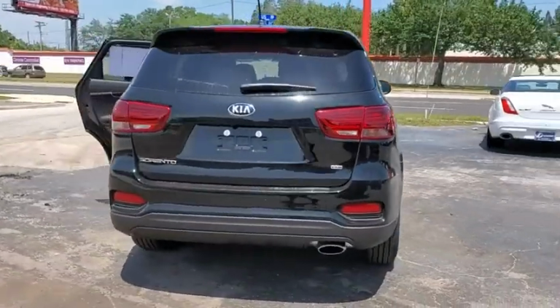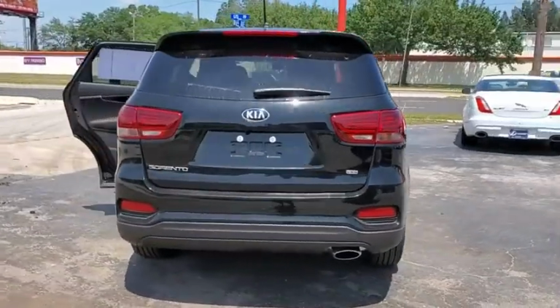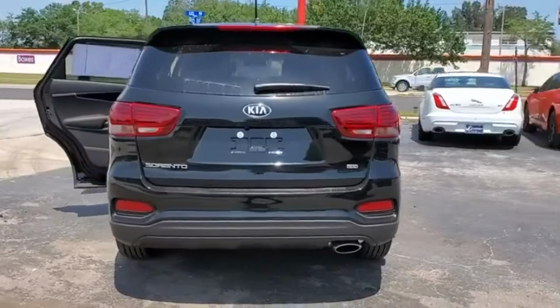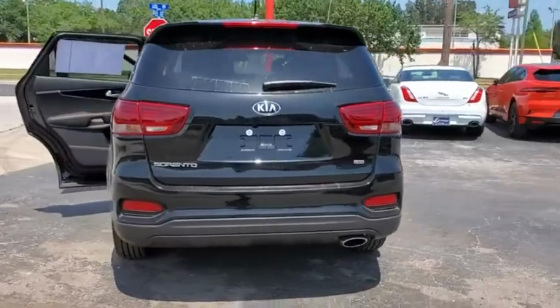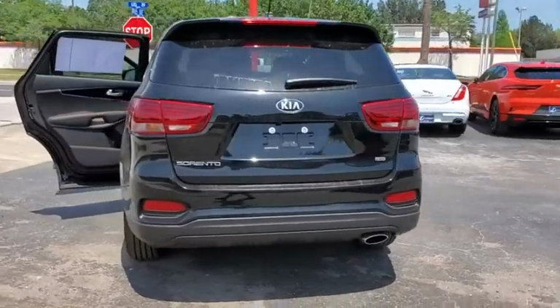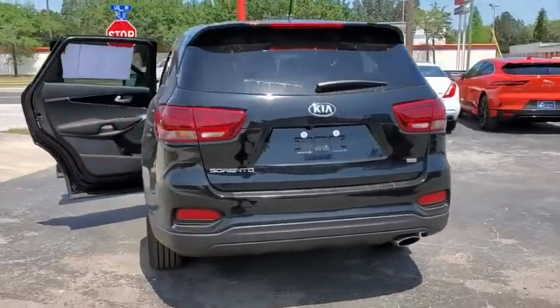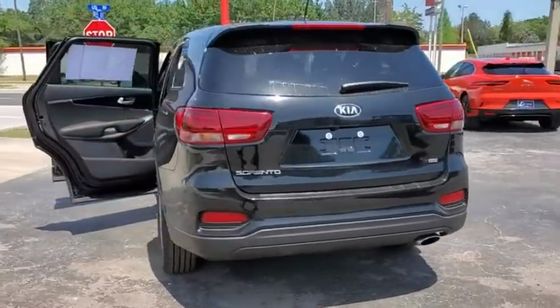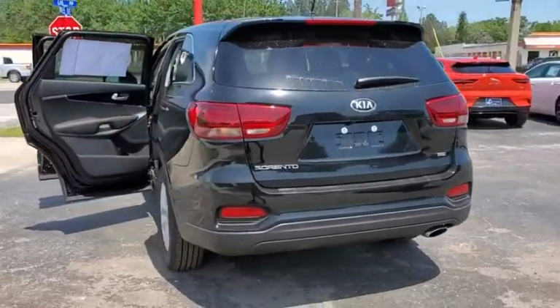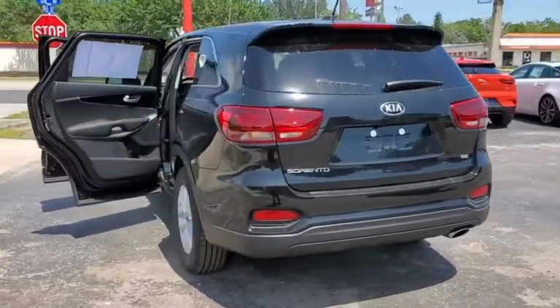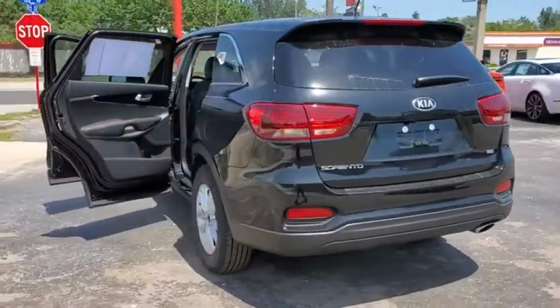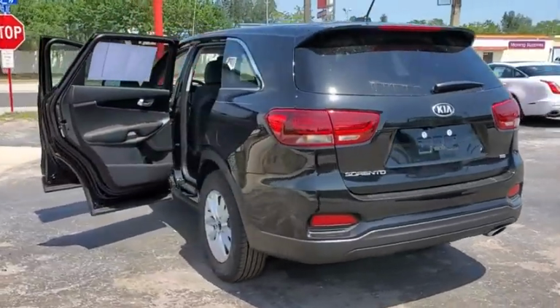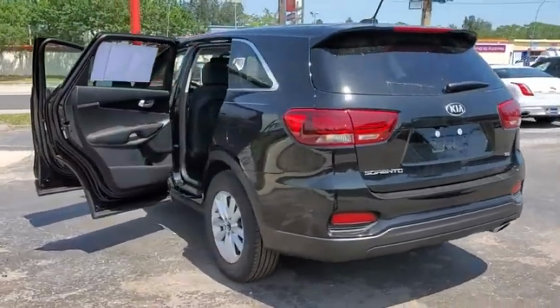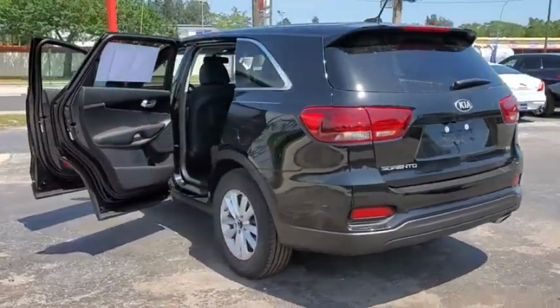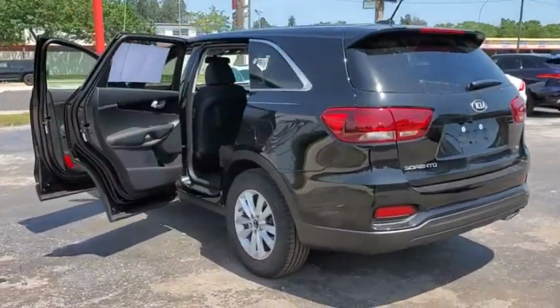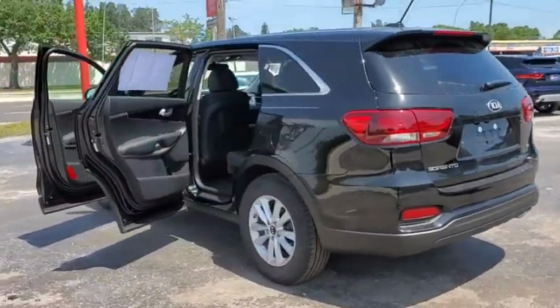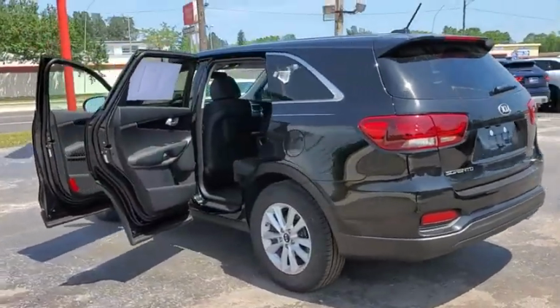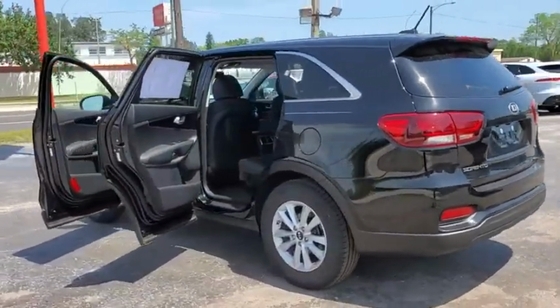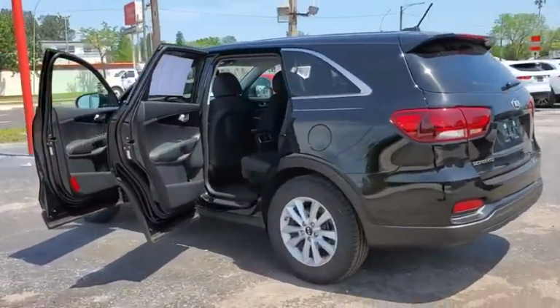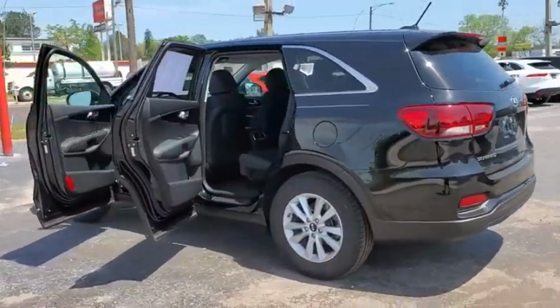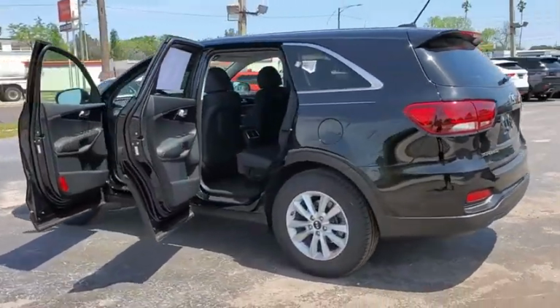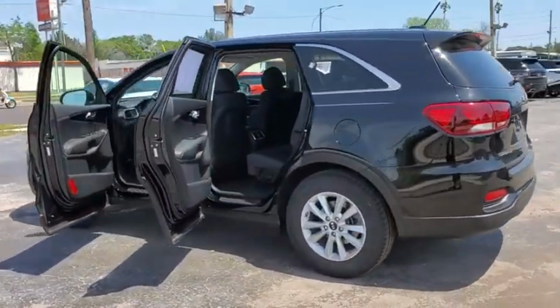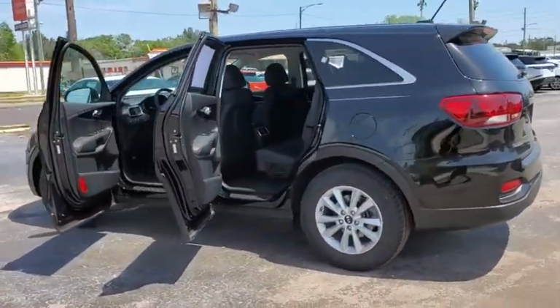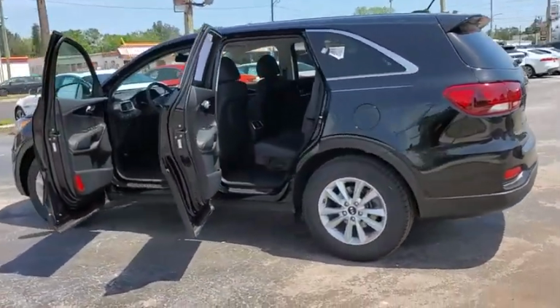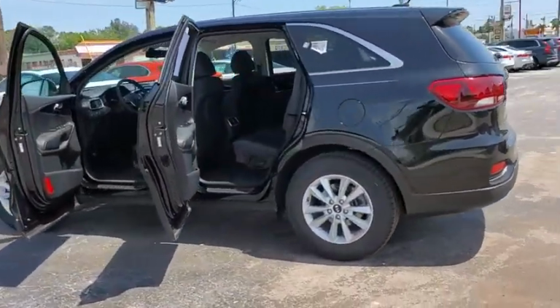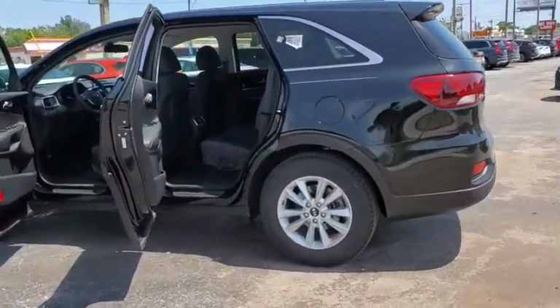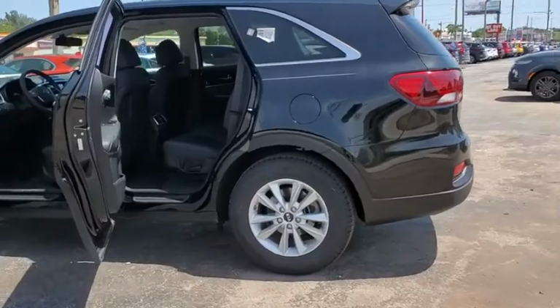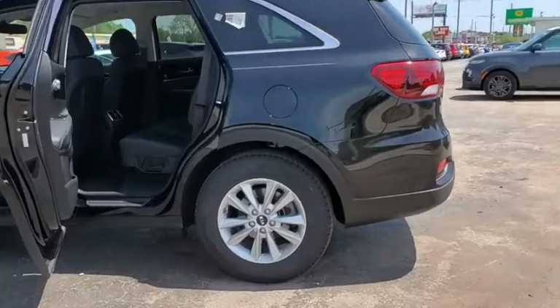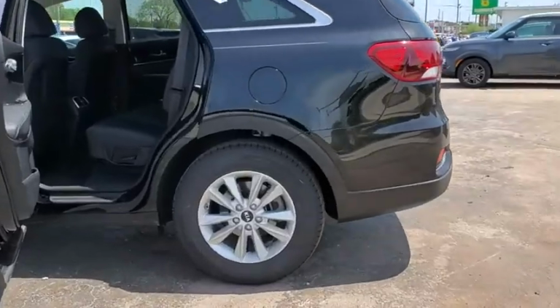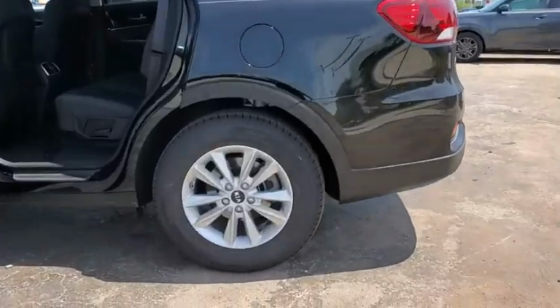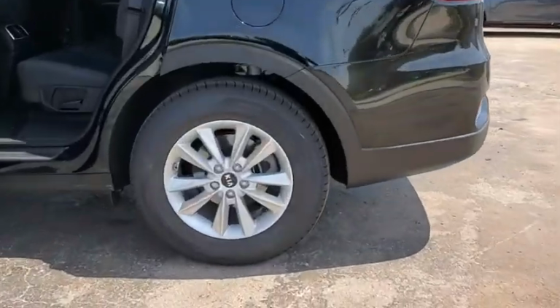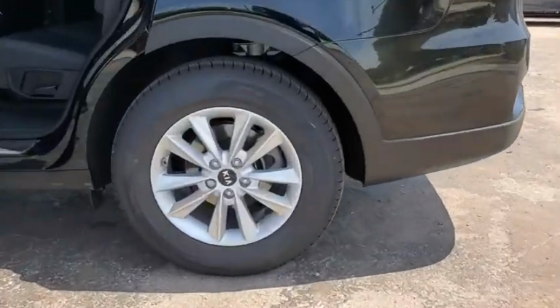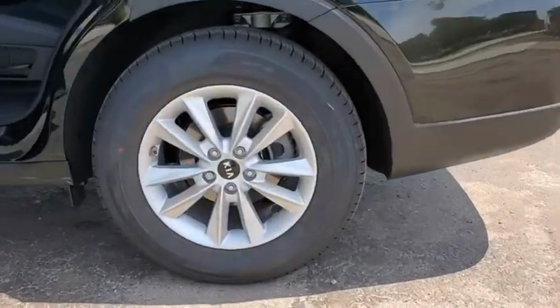Take one look at its stylish, sleek design, and you'll want to cross over to a Sorento. Here are some of this vehicle's great options.